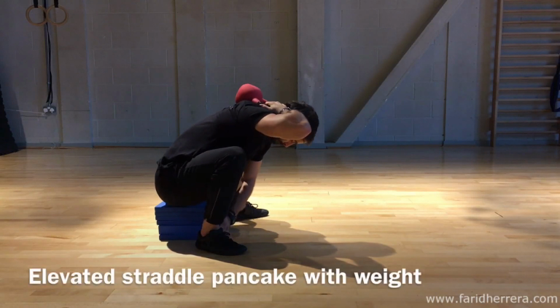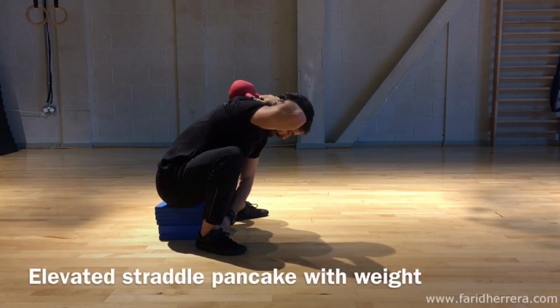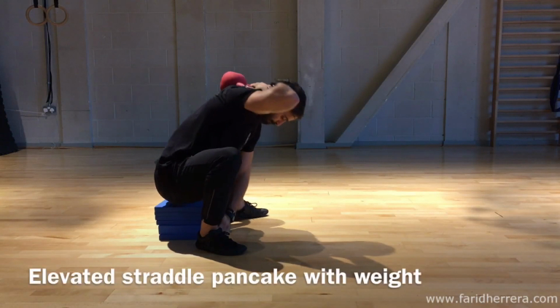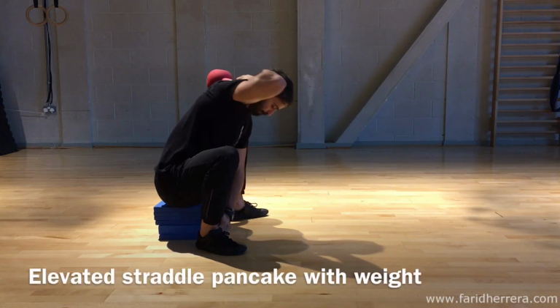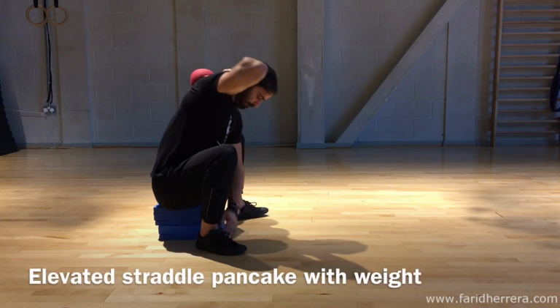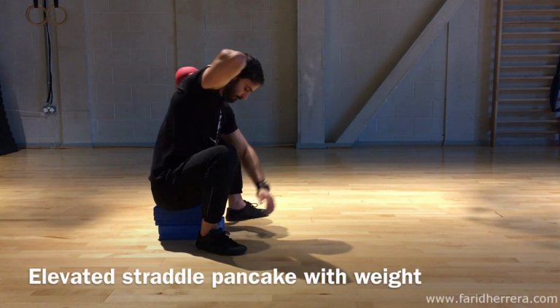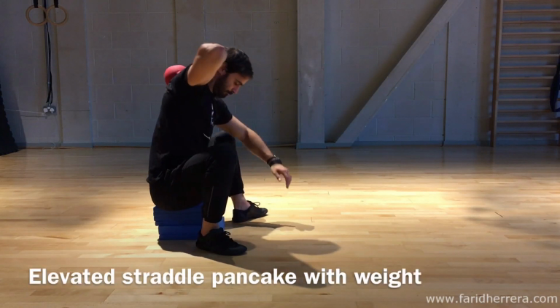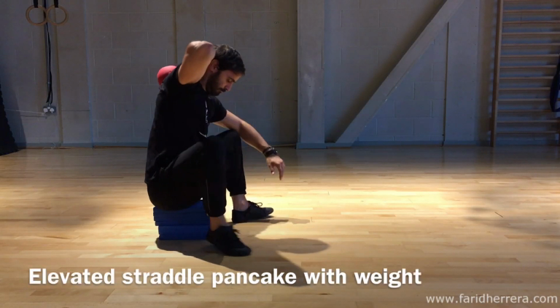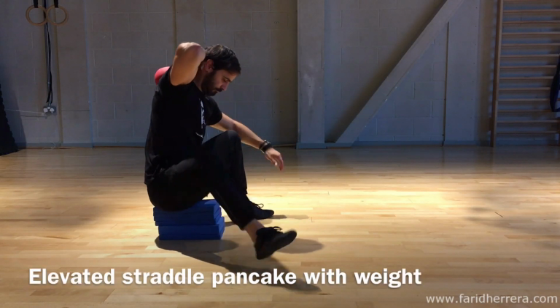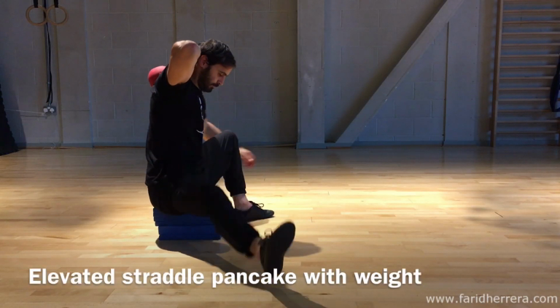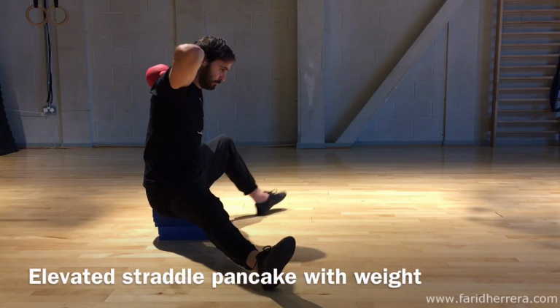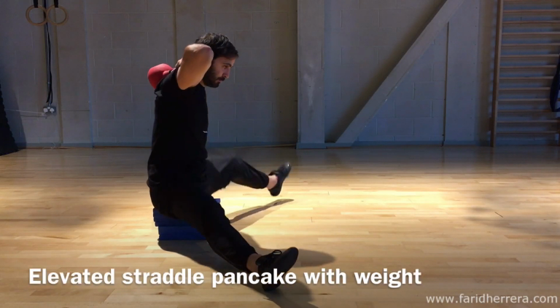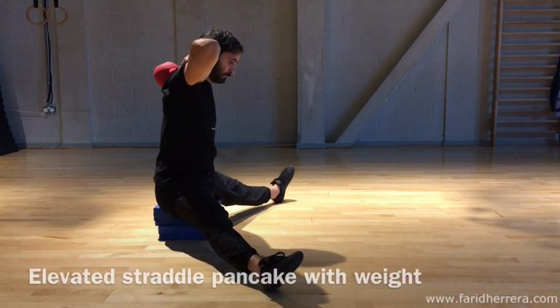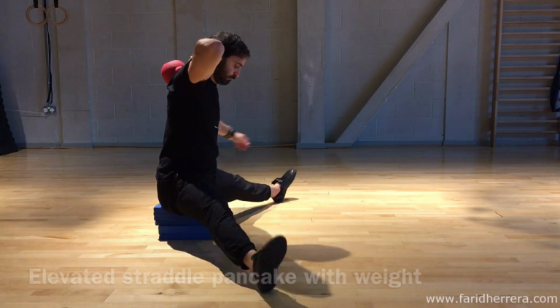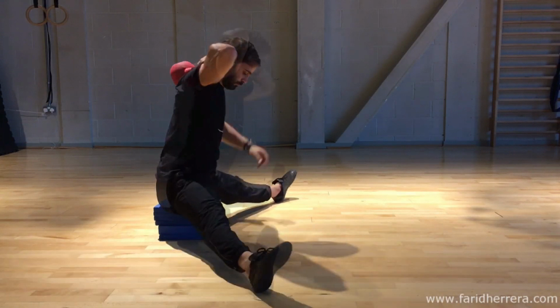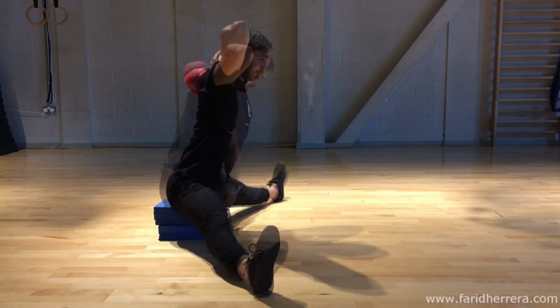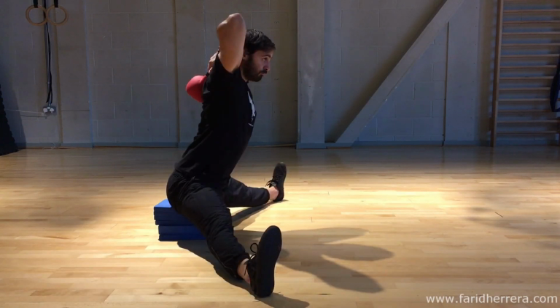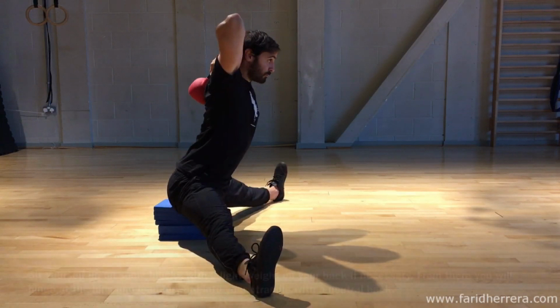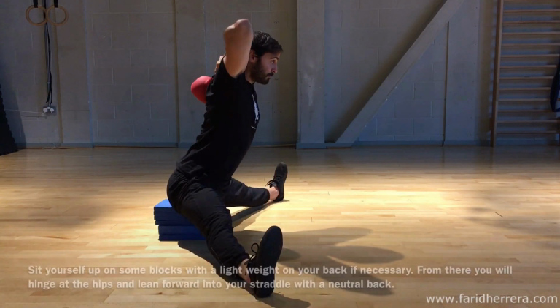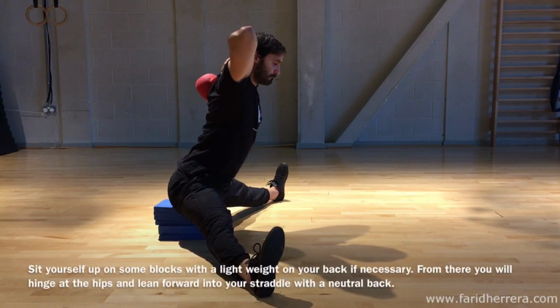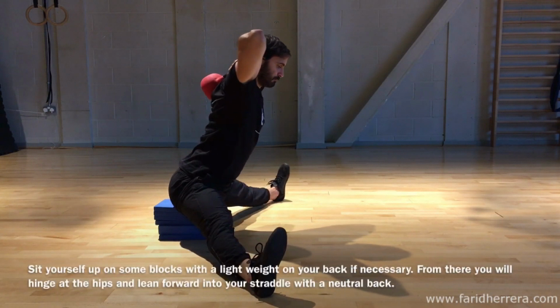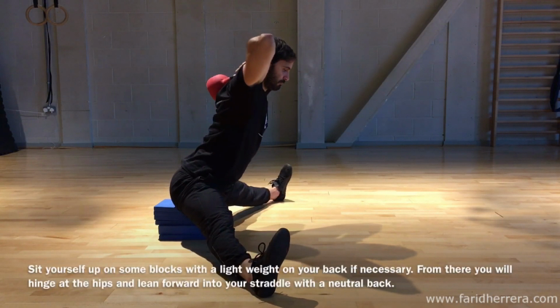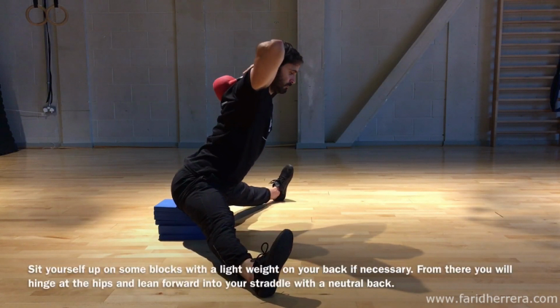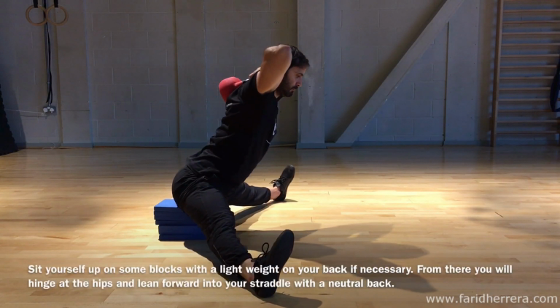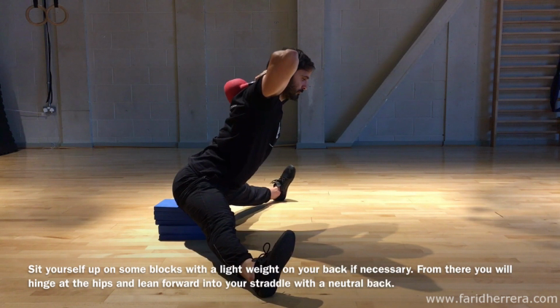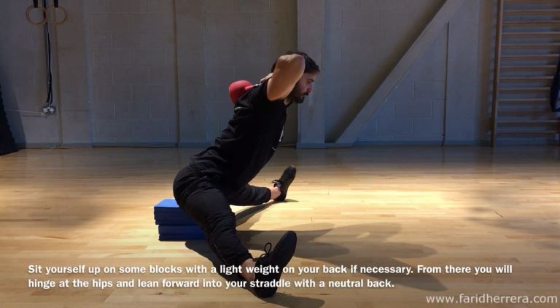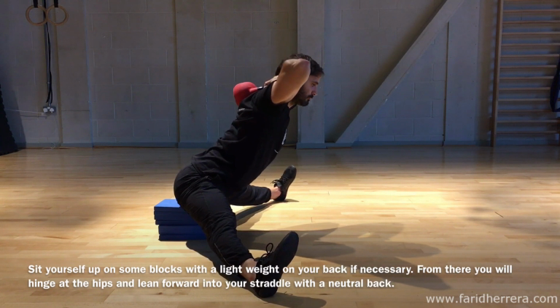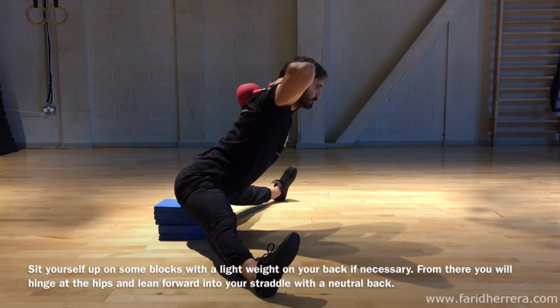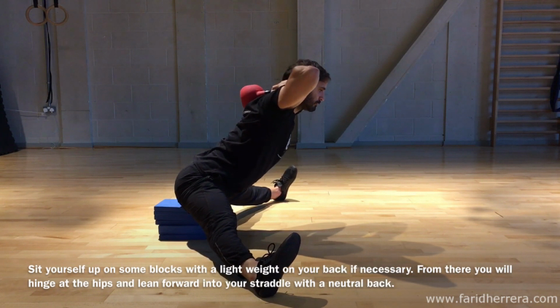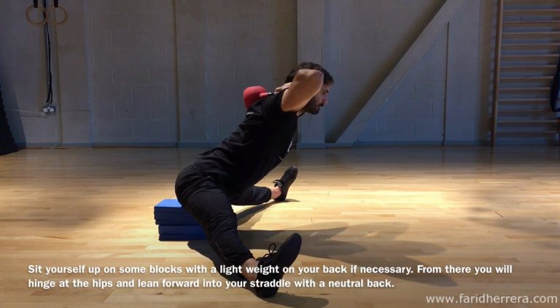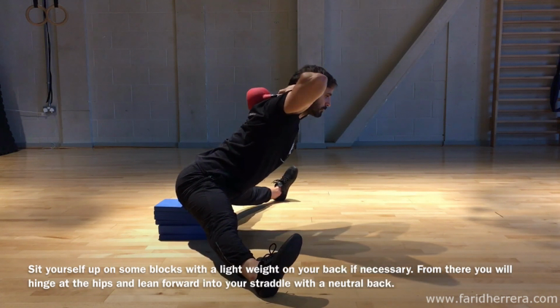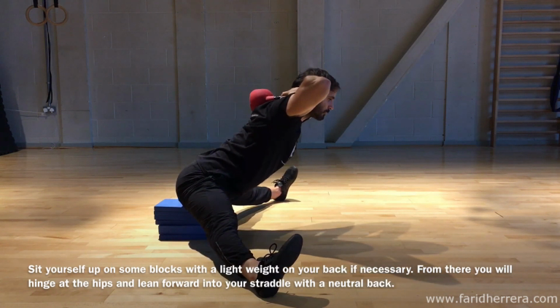Elevated Shreddle Pancake with weight. Start by sitting yourself up on some blocks to elevate your pelvis.